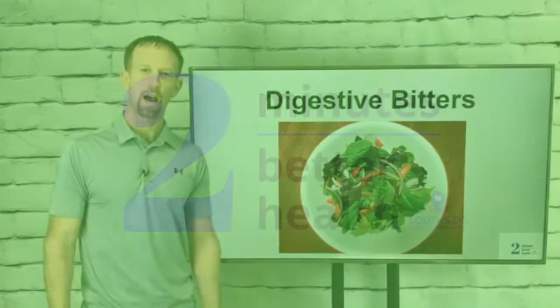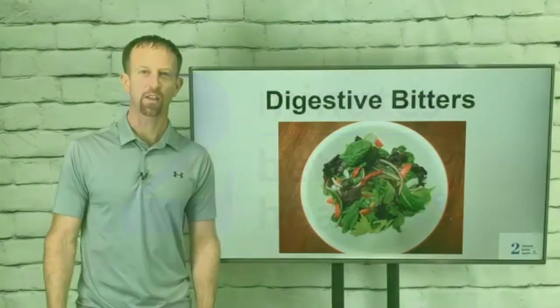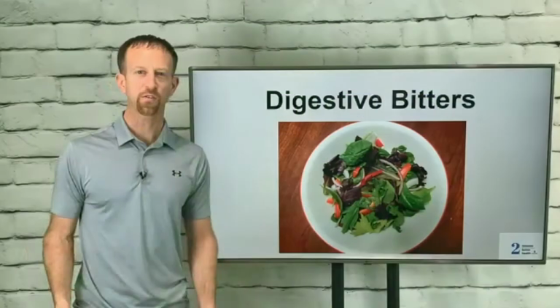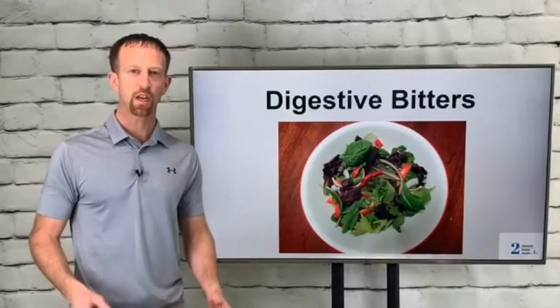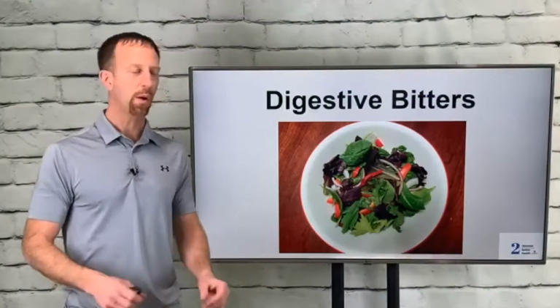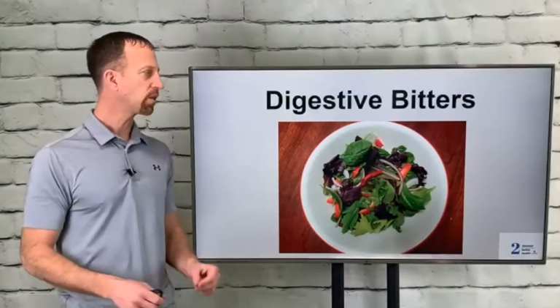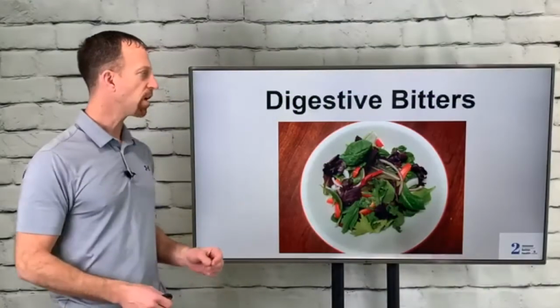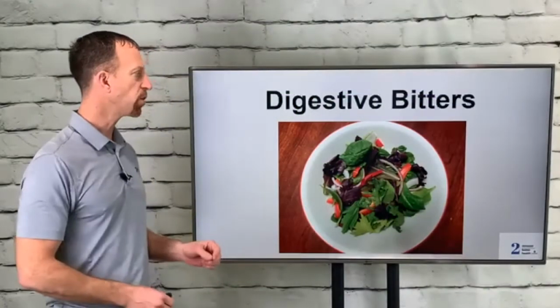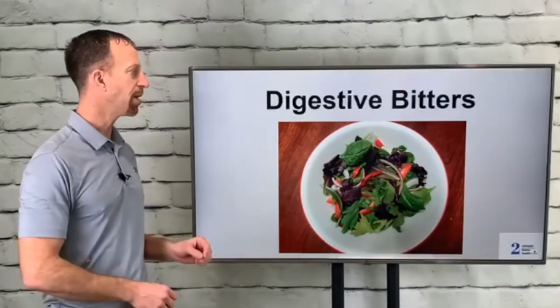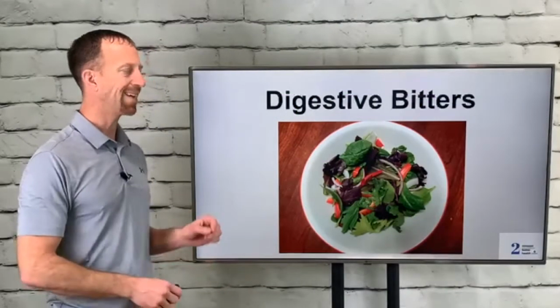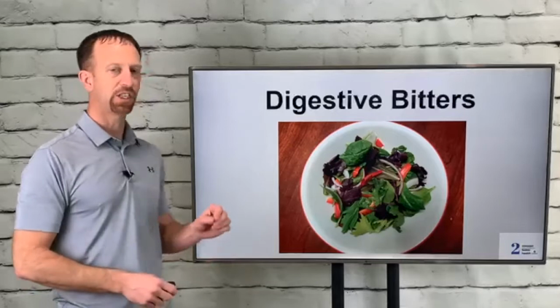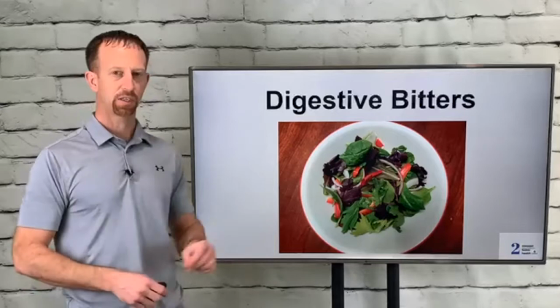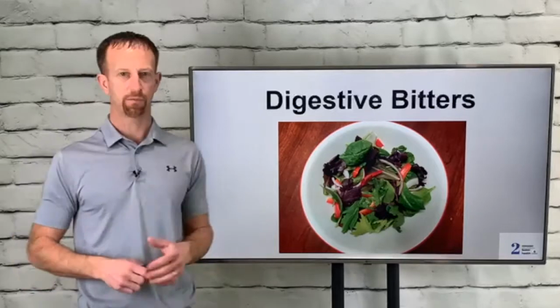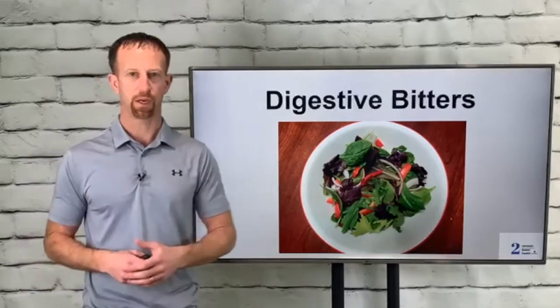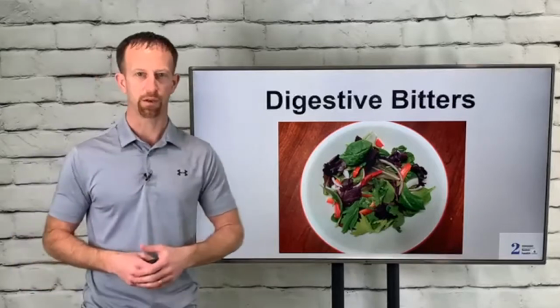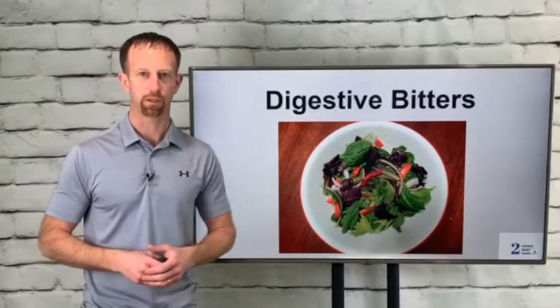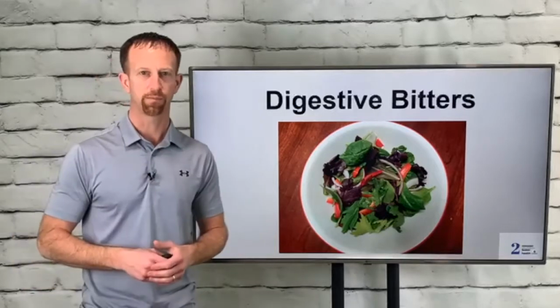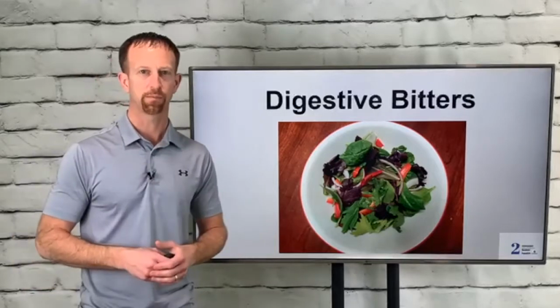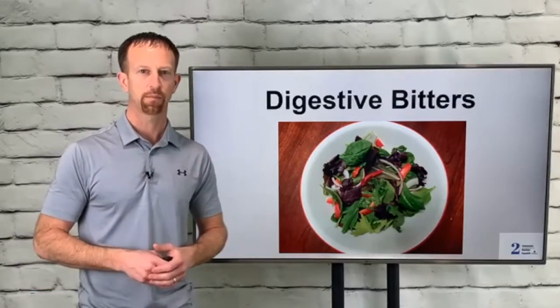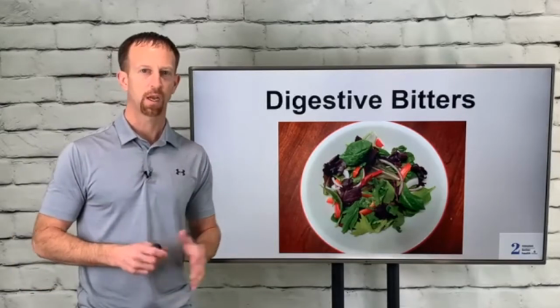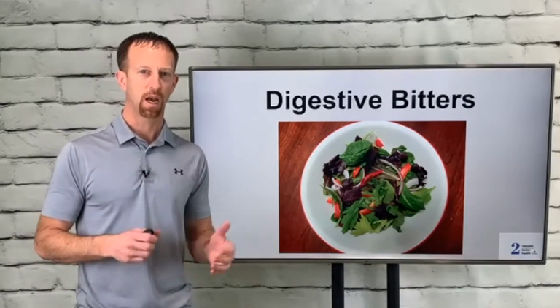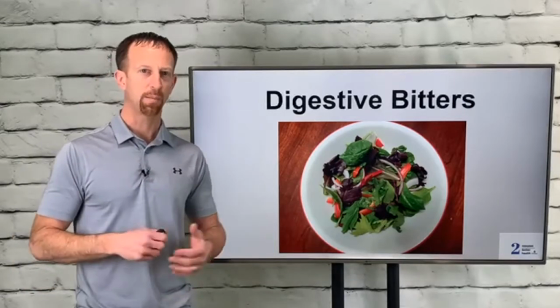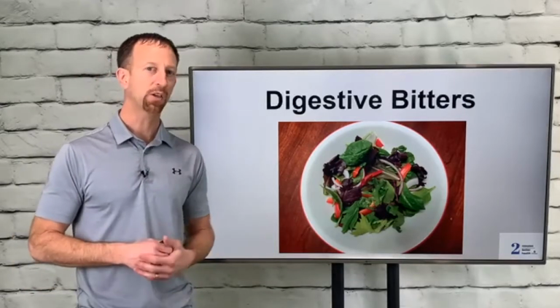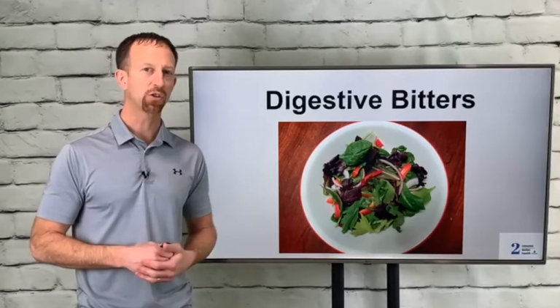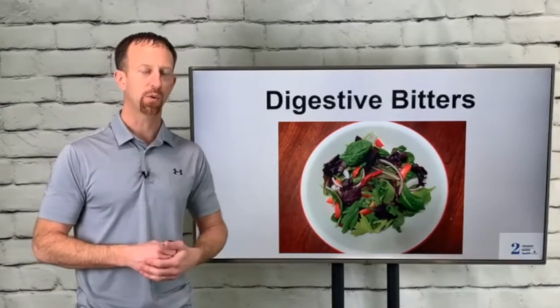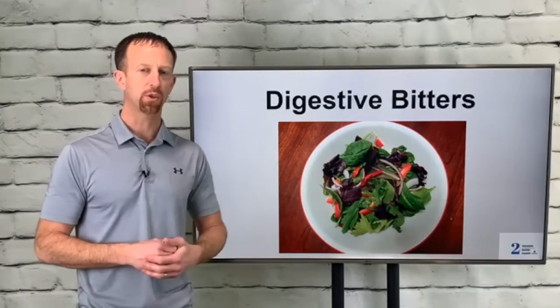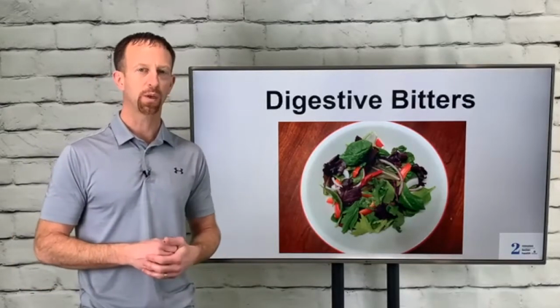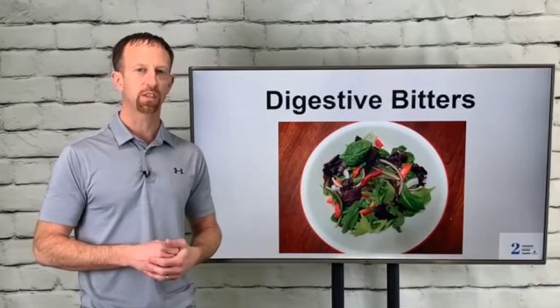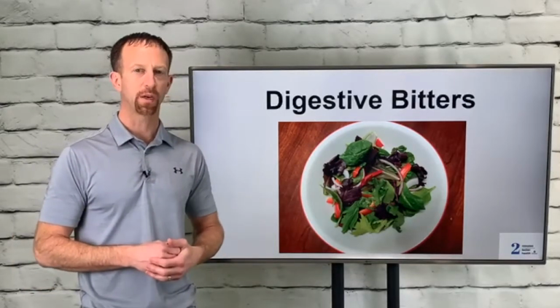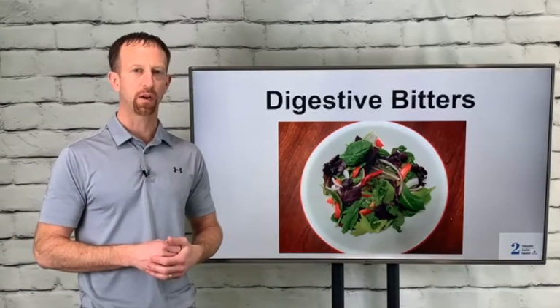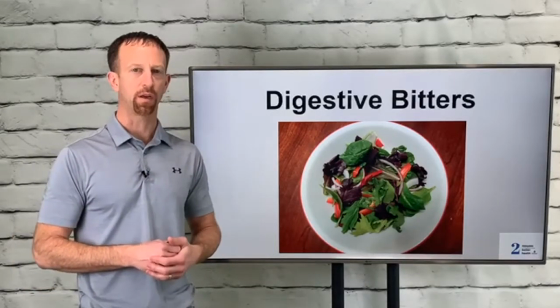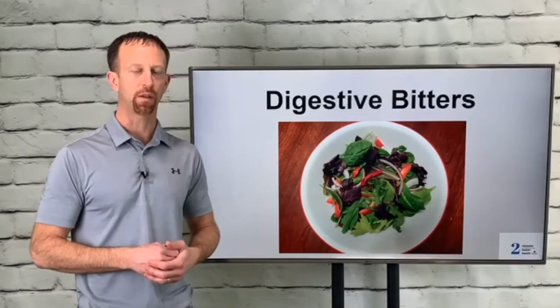Hi, in this video I want to talk to you about digestive bitters. I'm Dr. Joe with Two Minutes to Better Health.